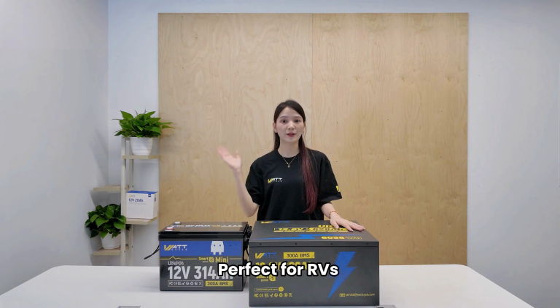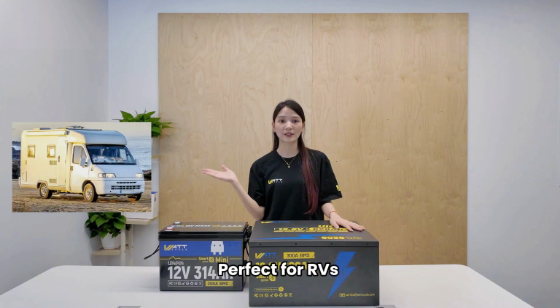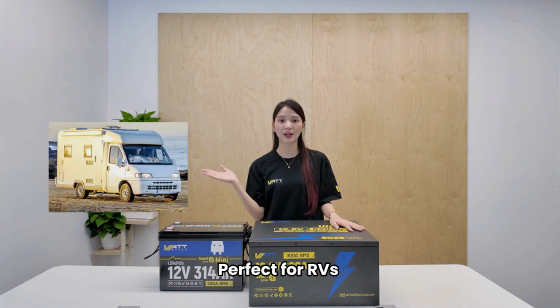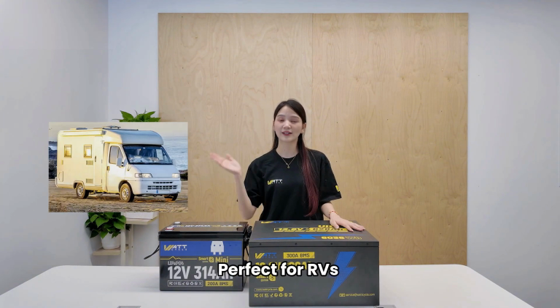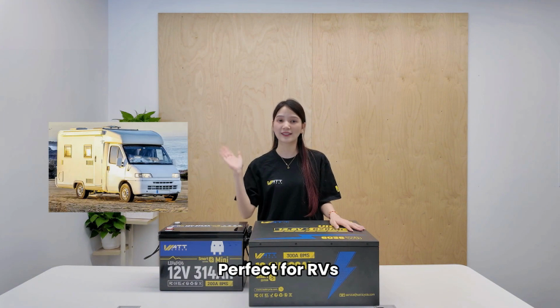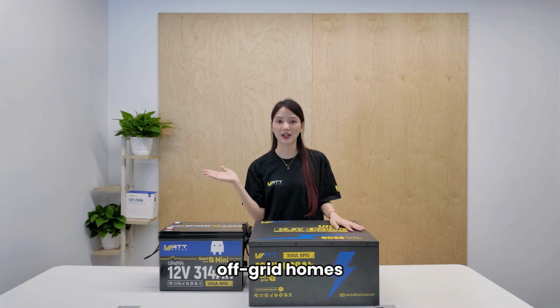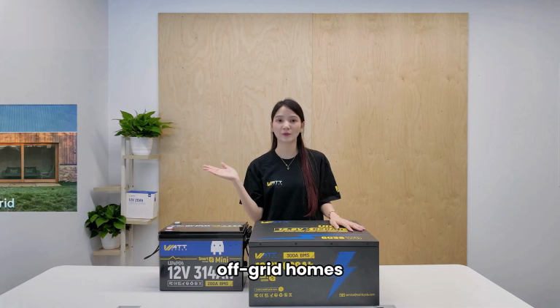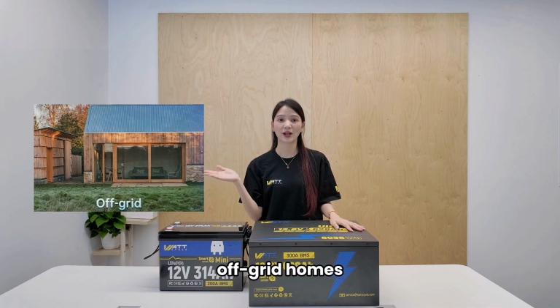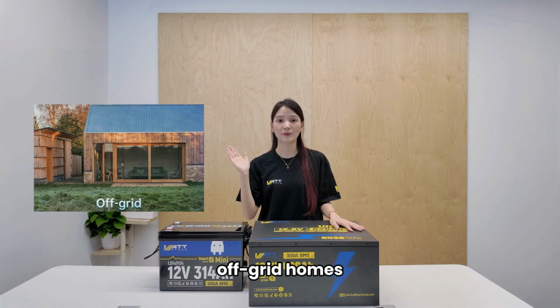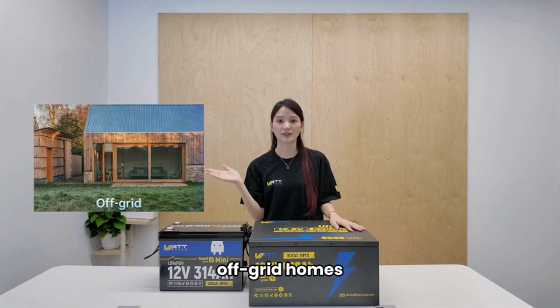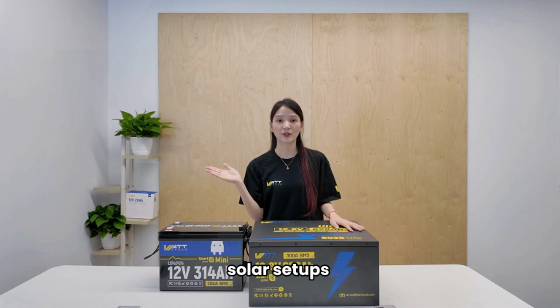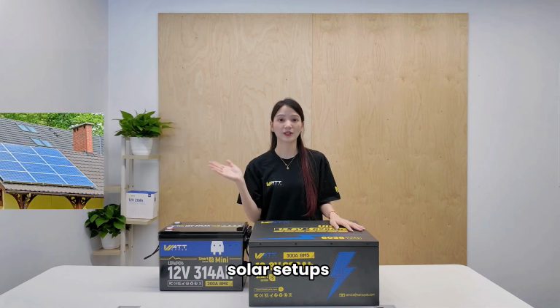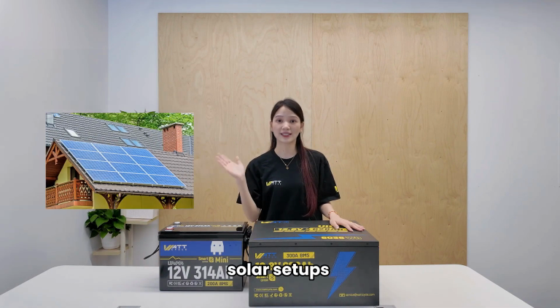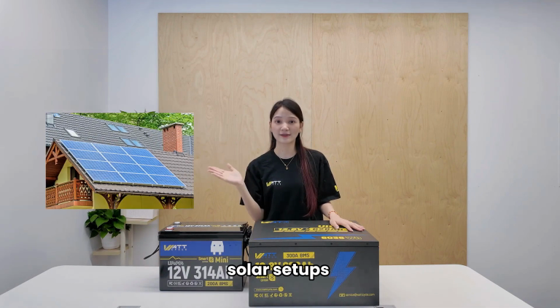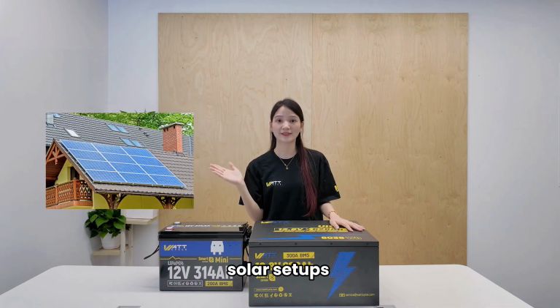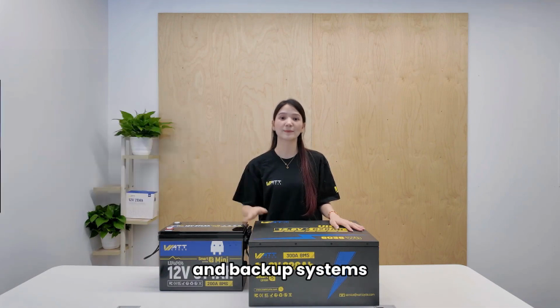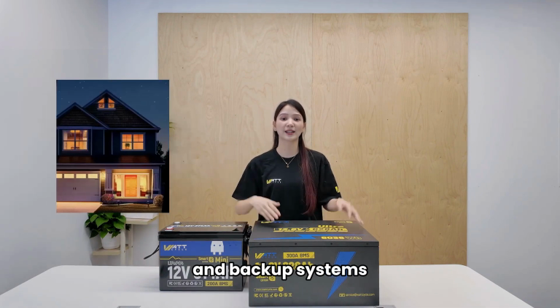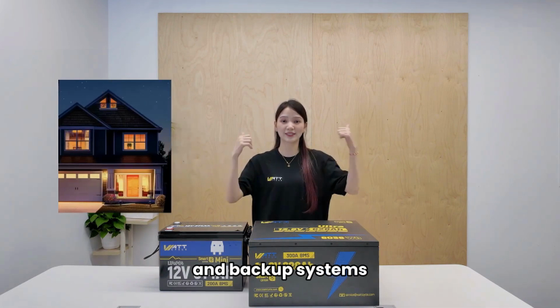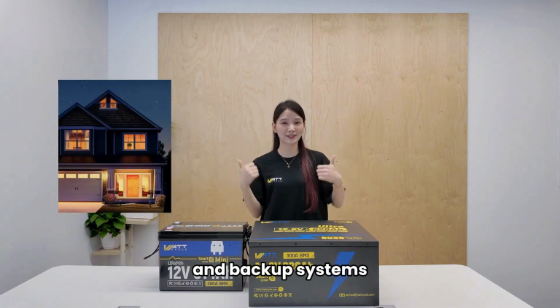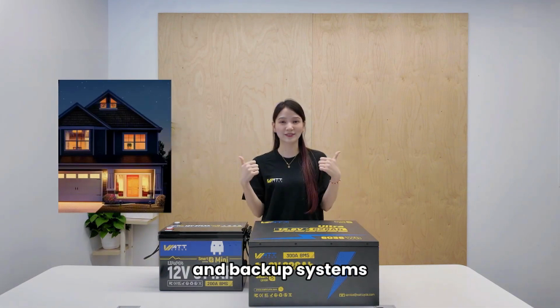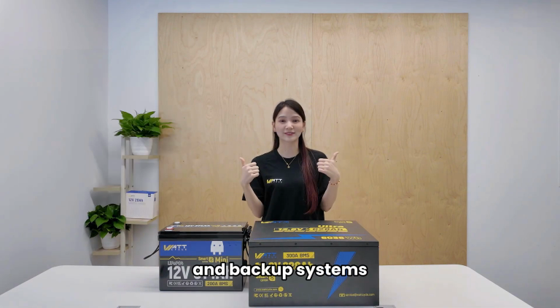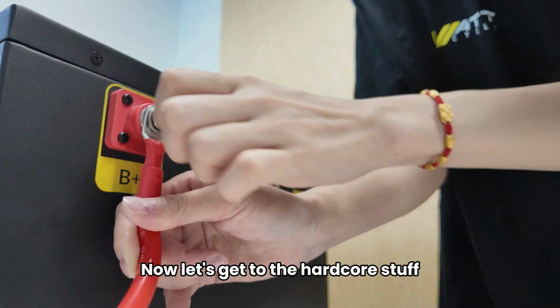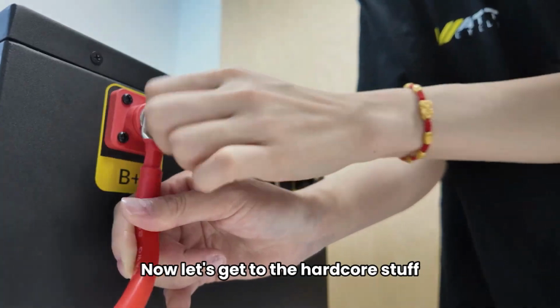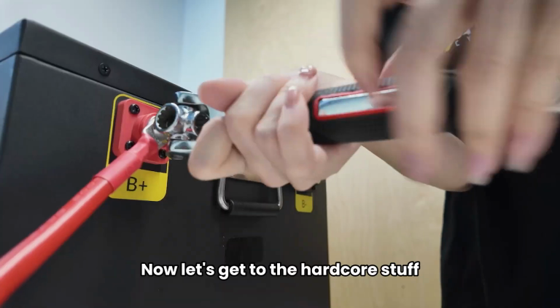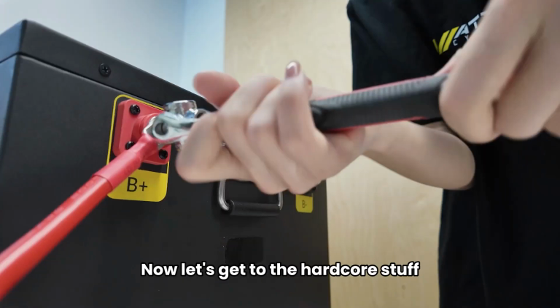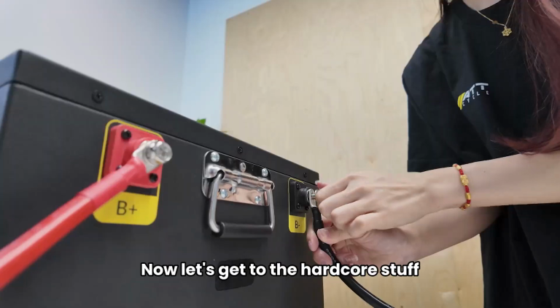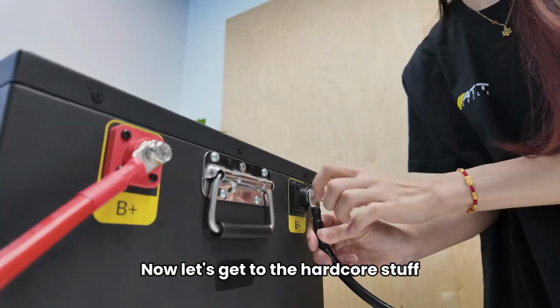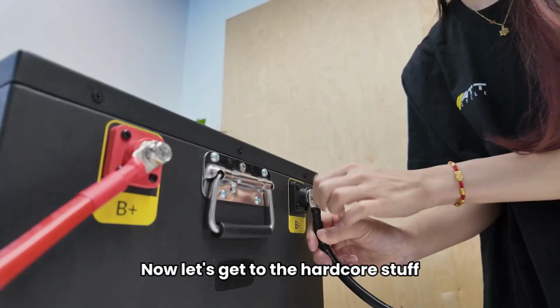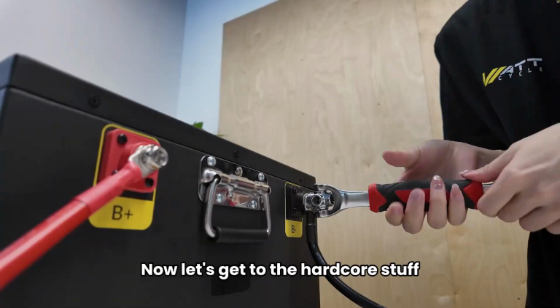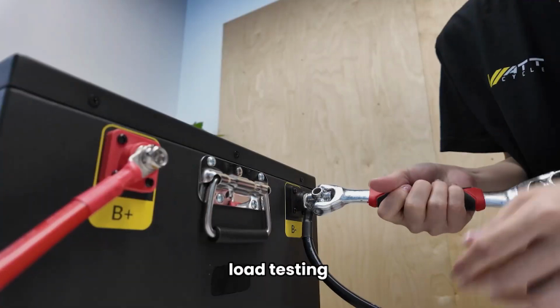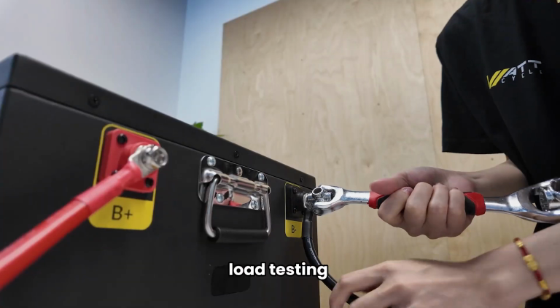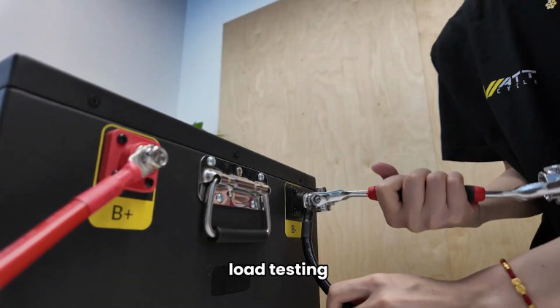Perfect for RVs, off-grid homes, solar setups, and backup systems. Now let's get to the hardcore stuff — load testing.